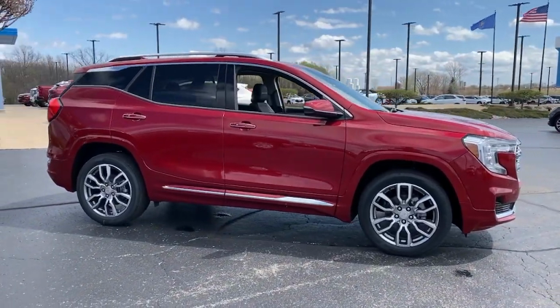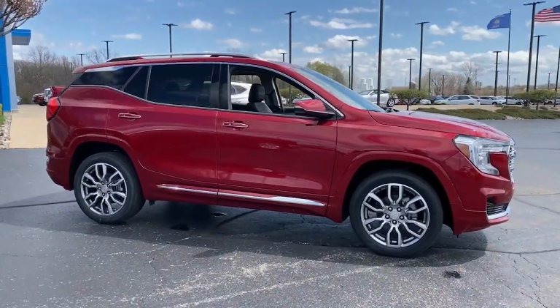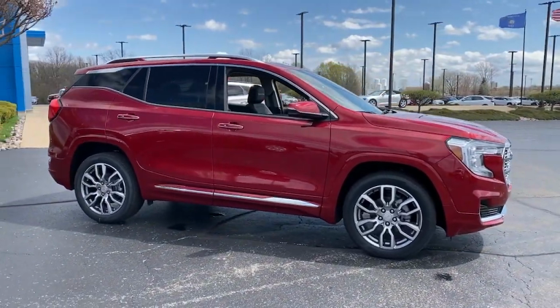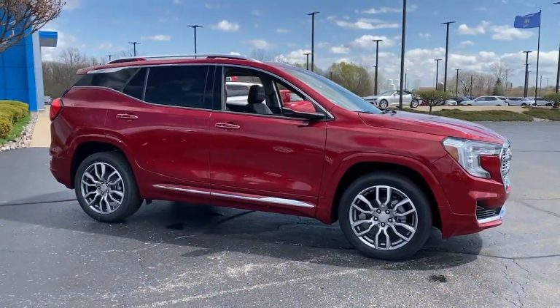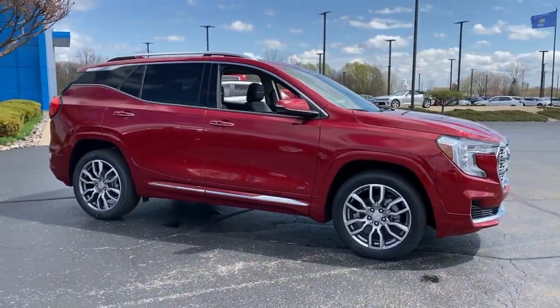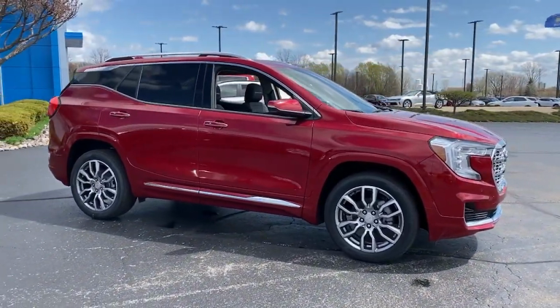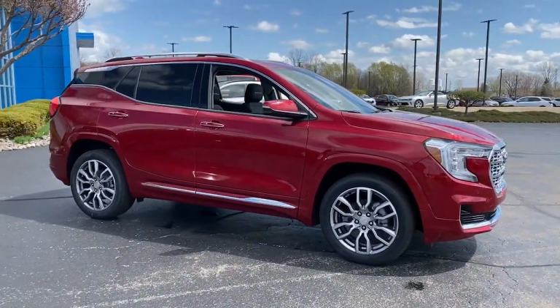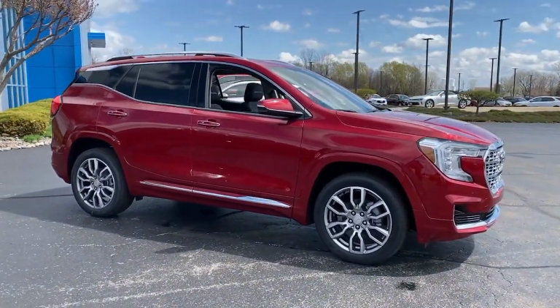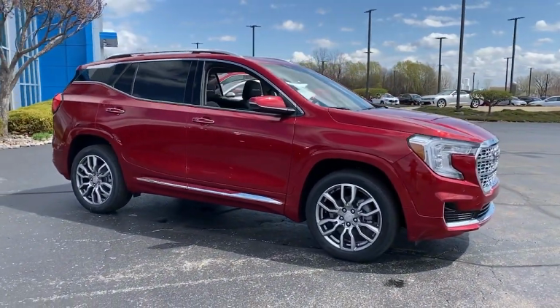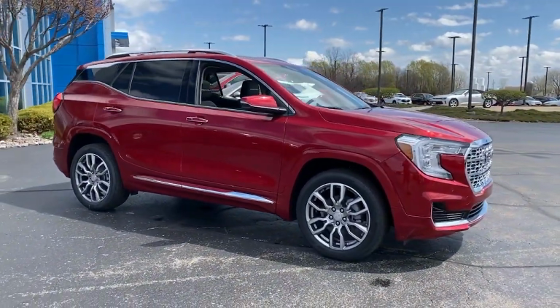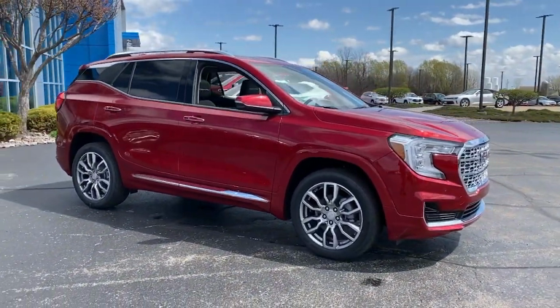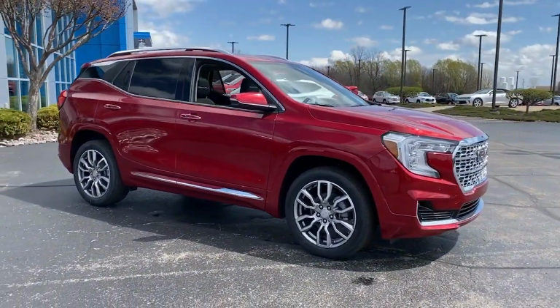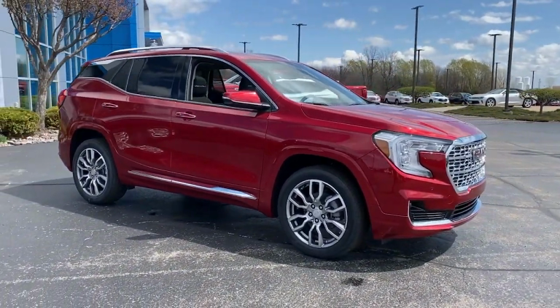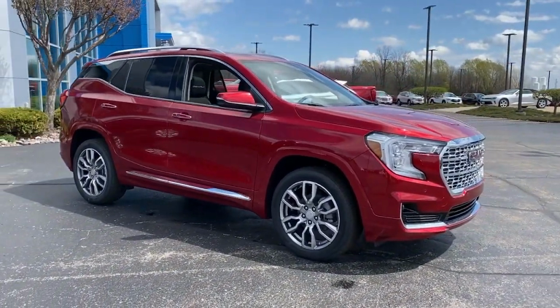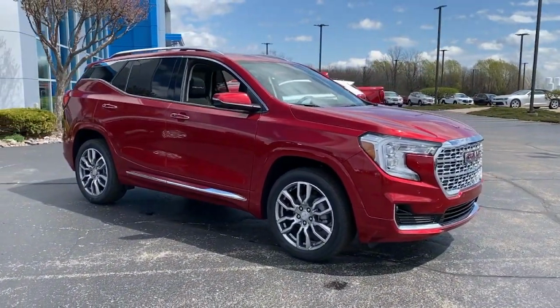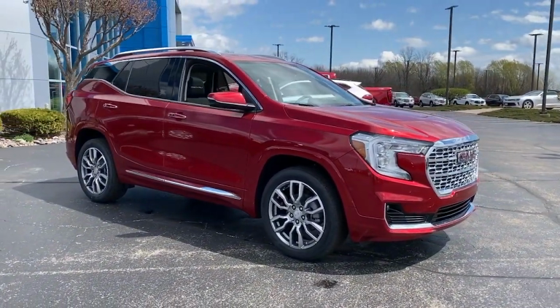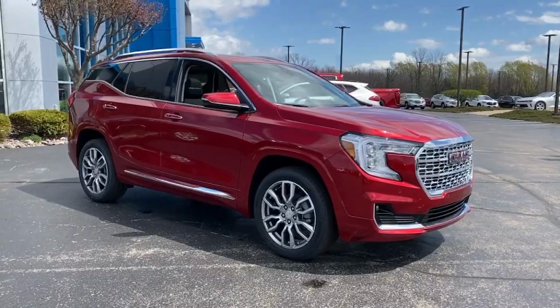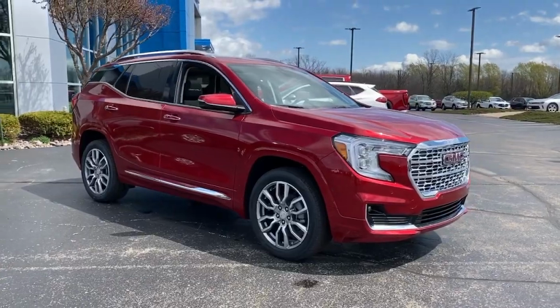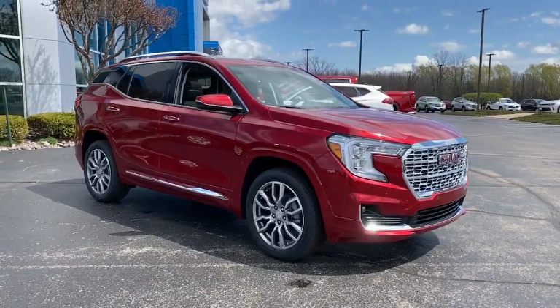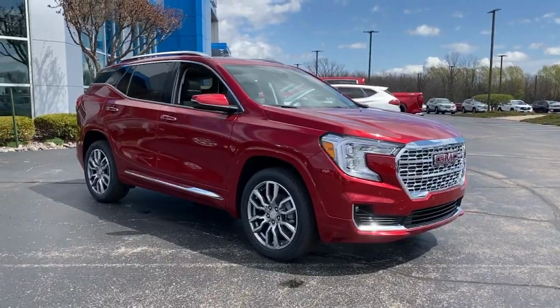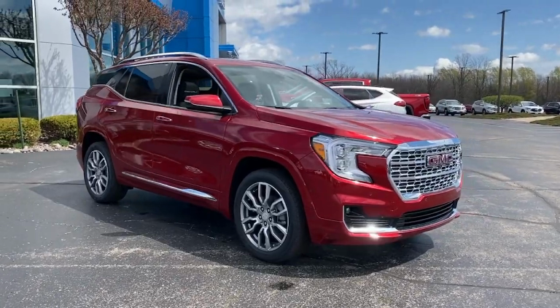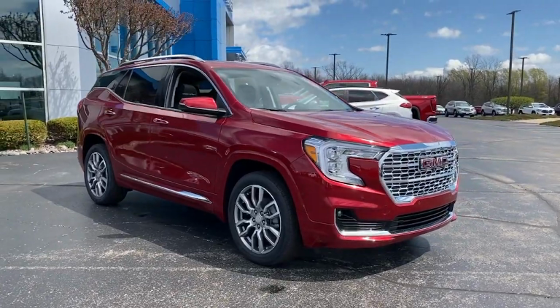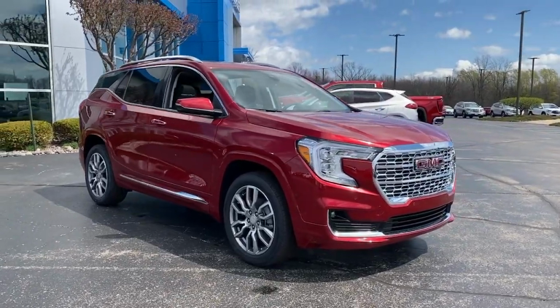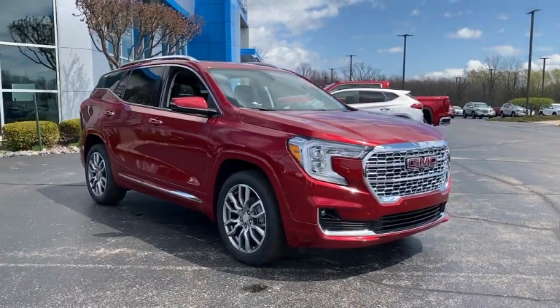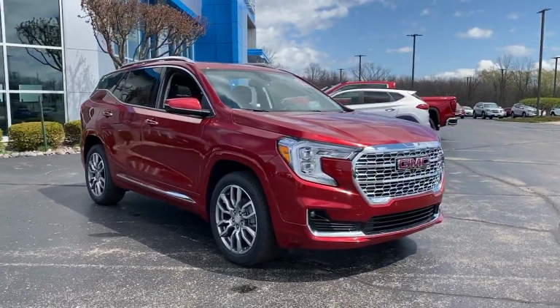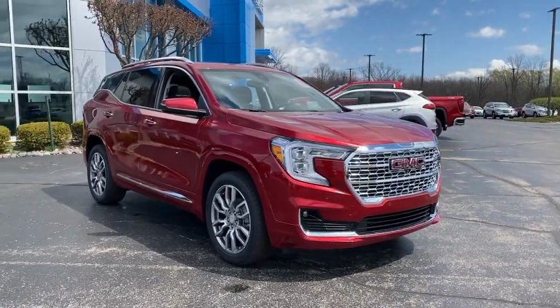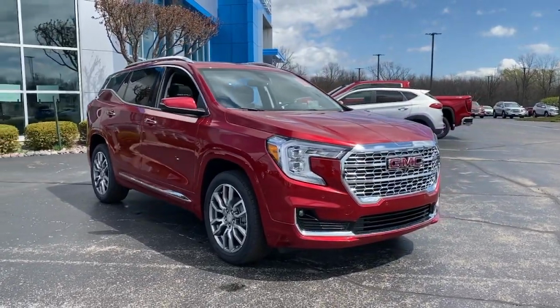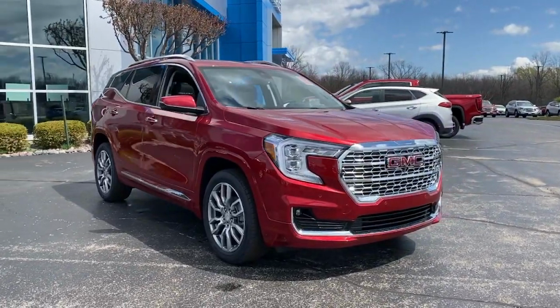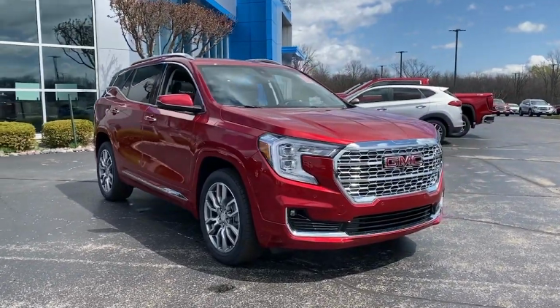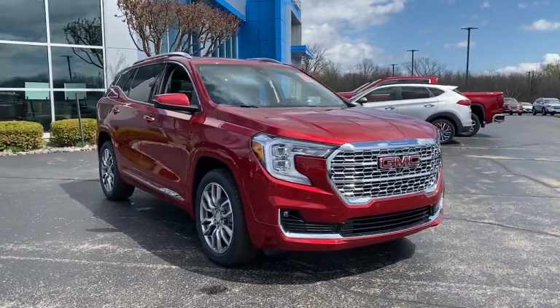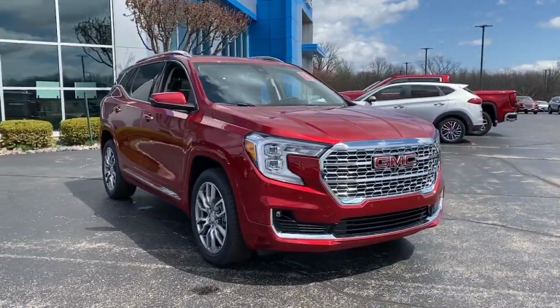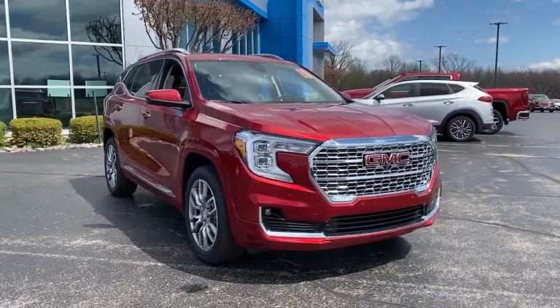All-wheel drive, hands-free liftgate, four-cylinder engine, fog lamps, remote engine start.